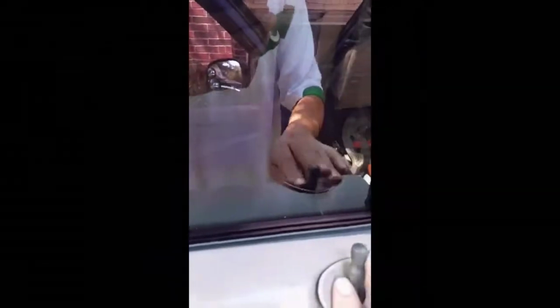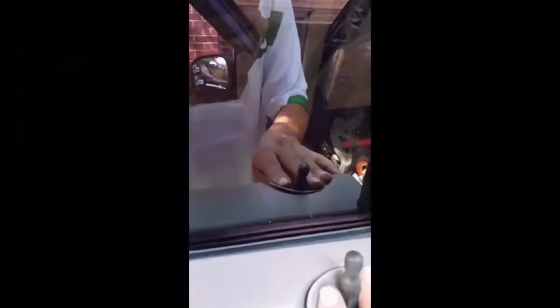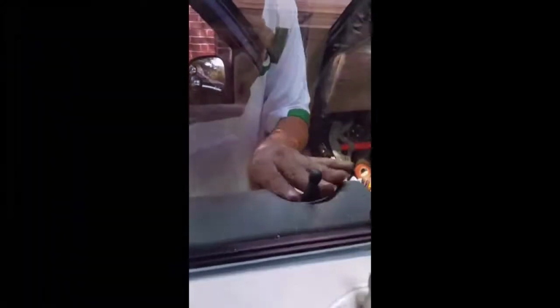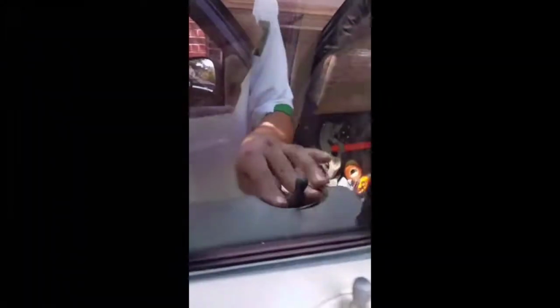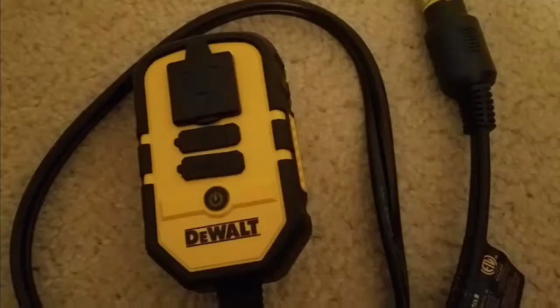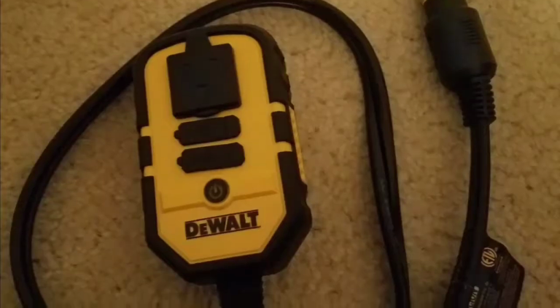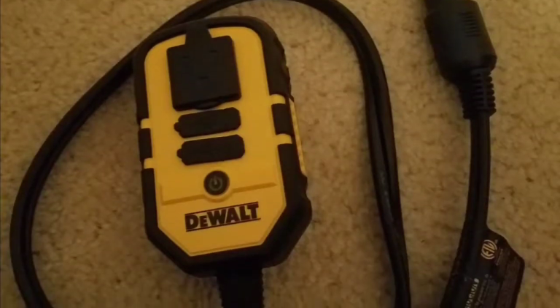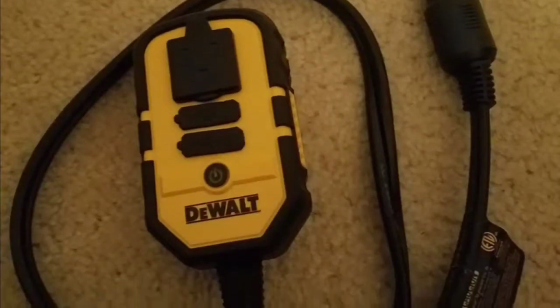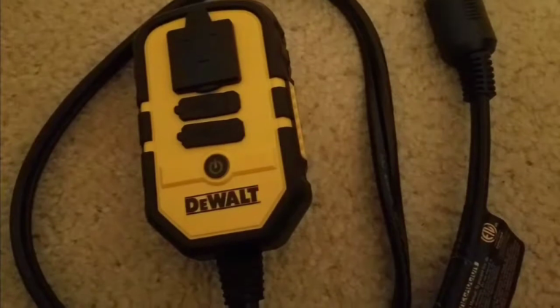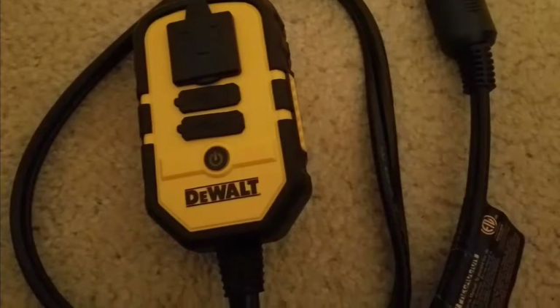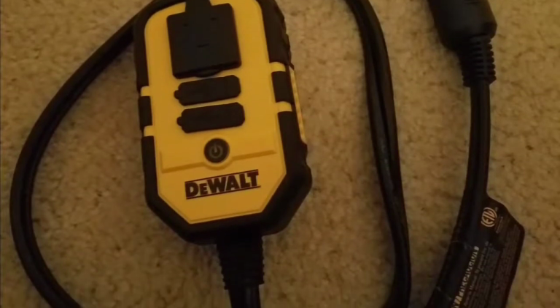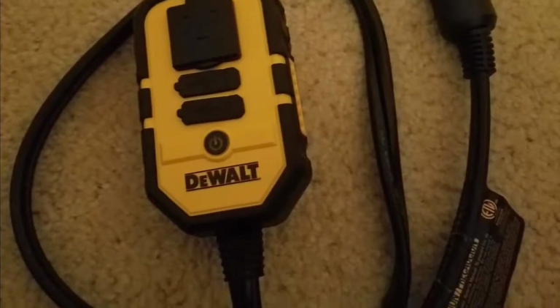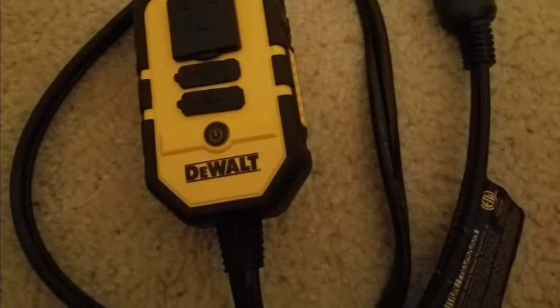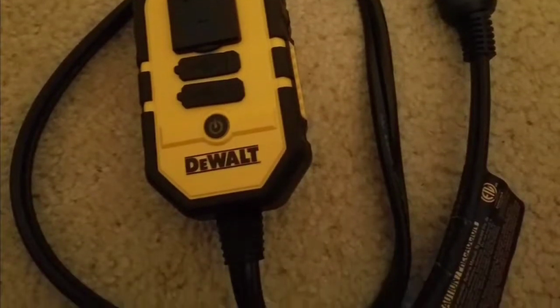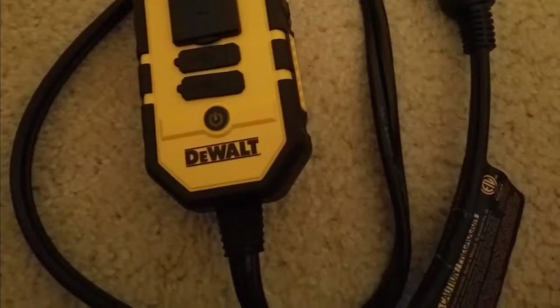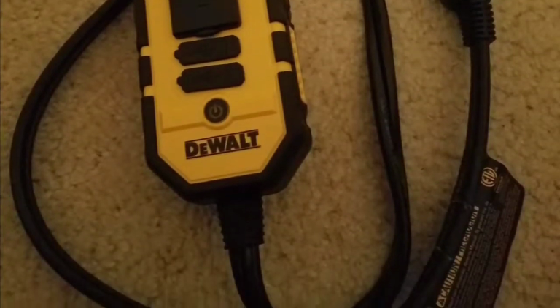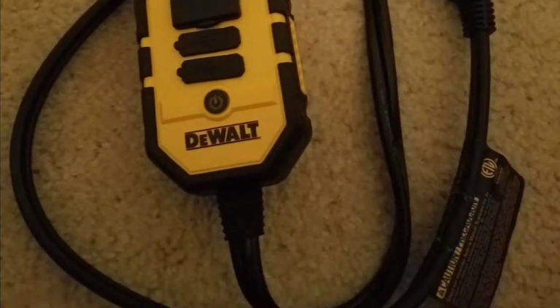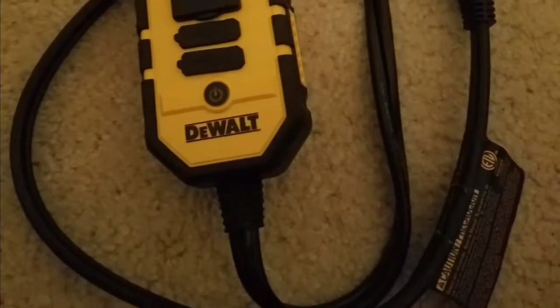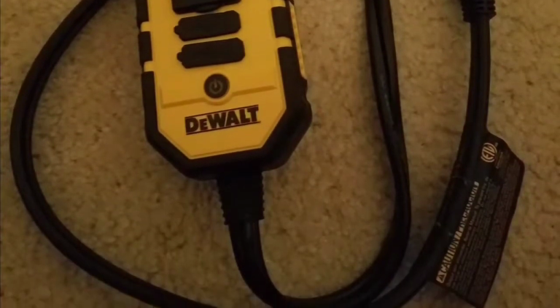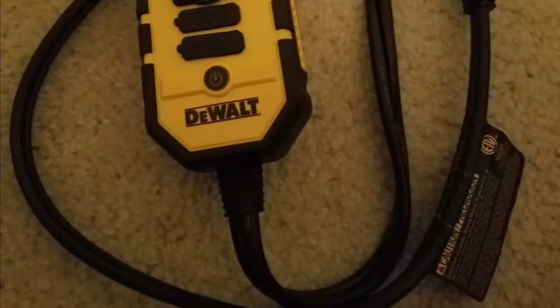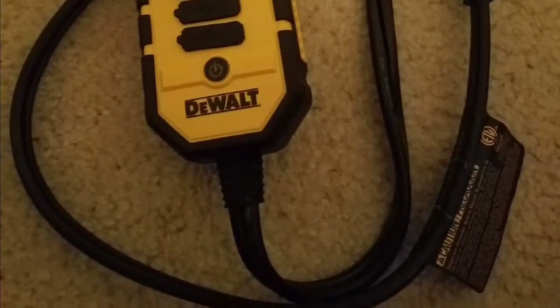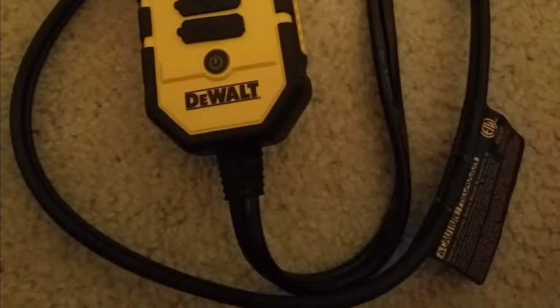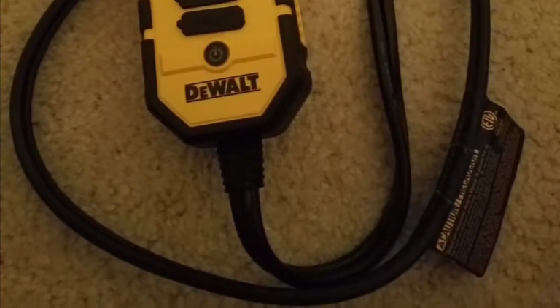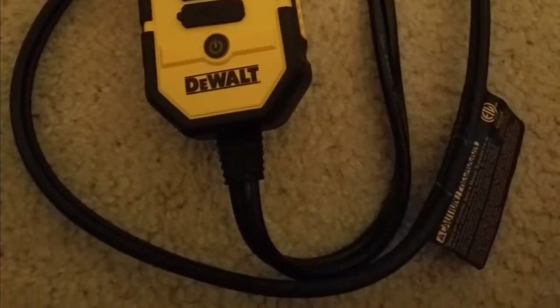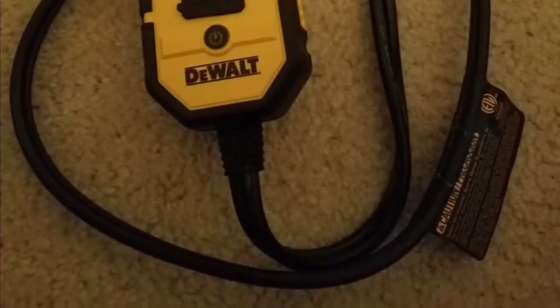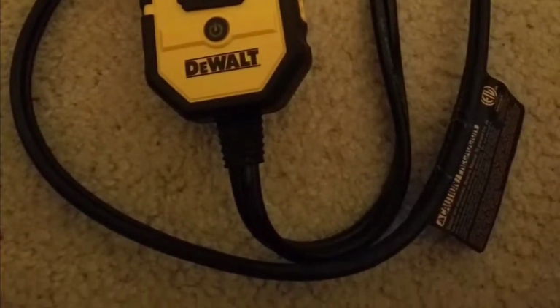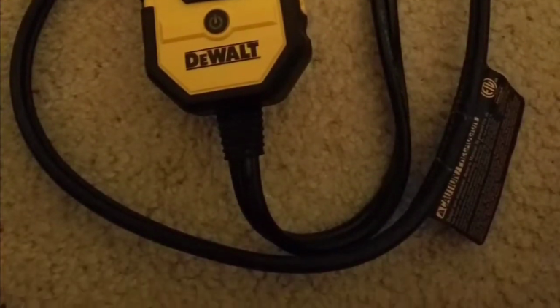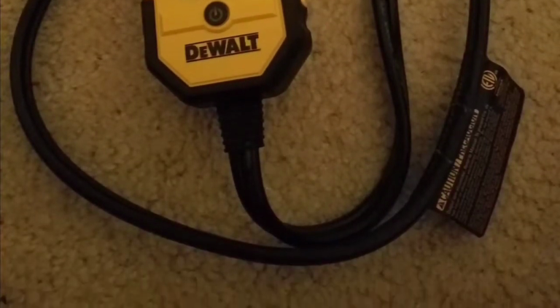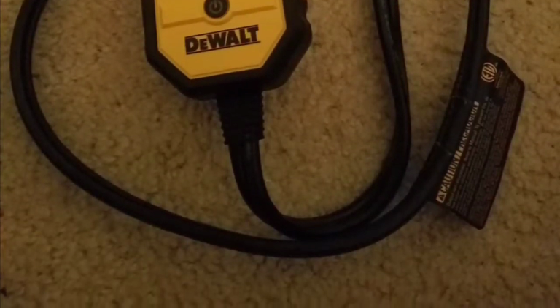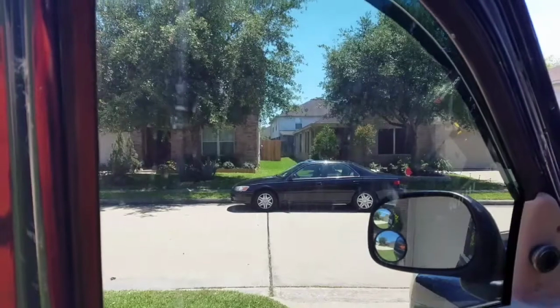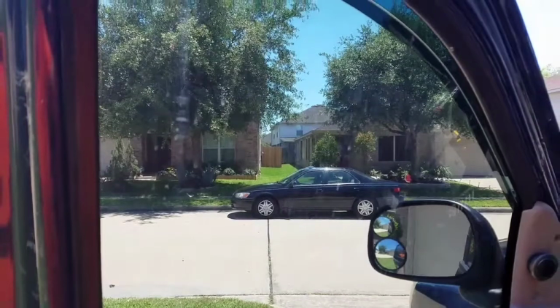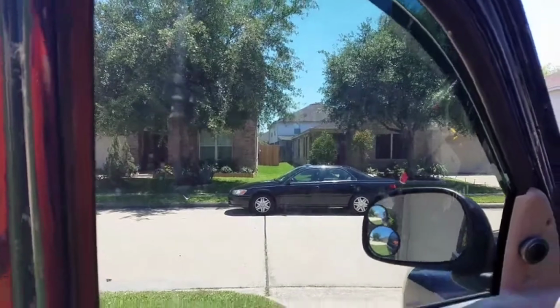I also bought a power inverter for my truck. This one costs $40. I think it's more durable than the $20 one, so that's why I bought it.